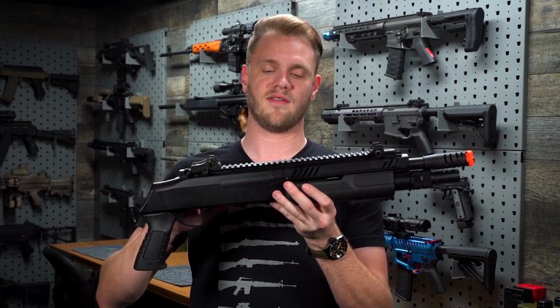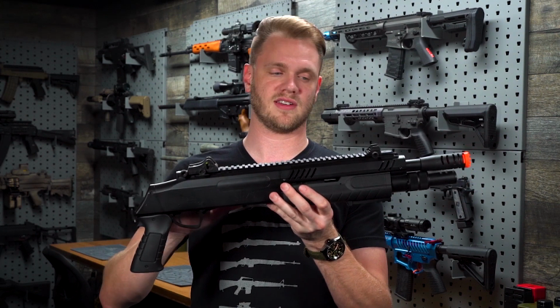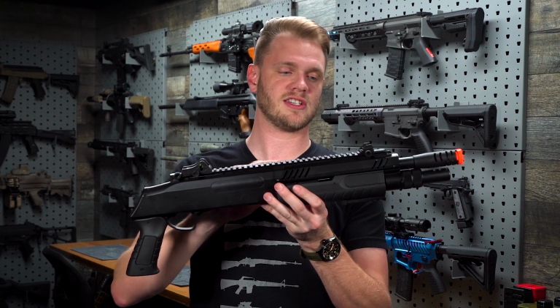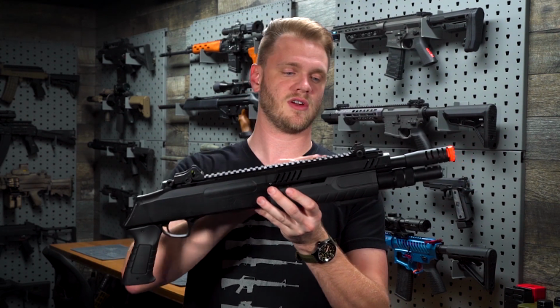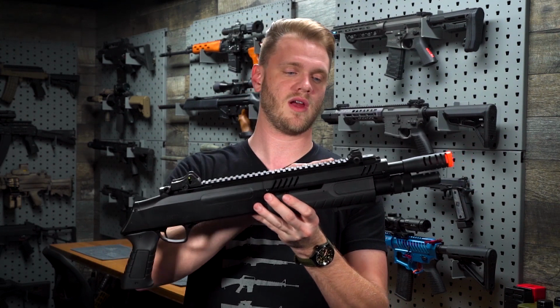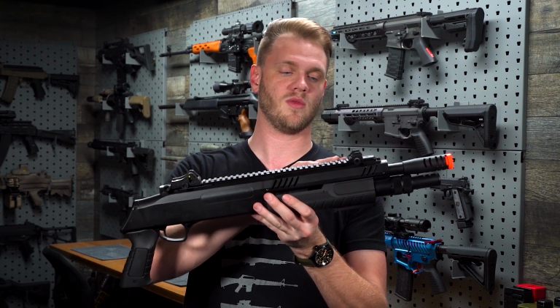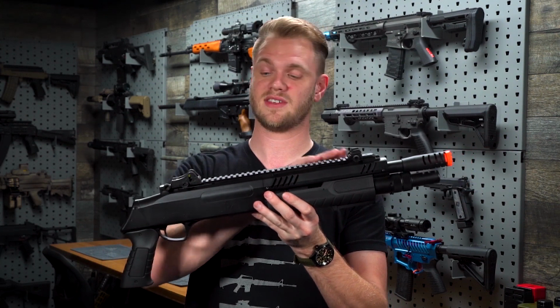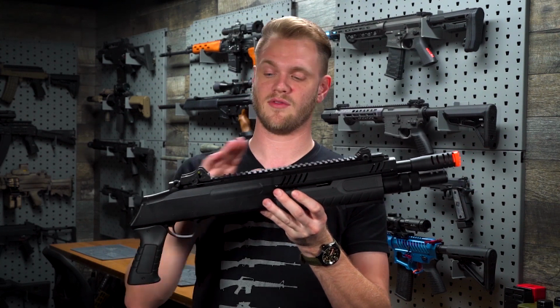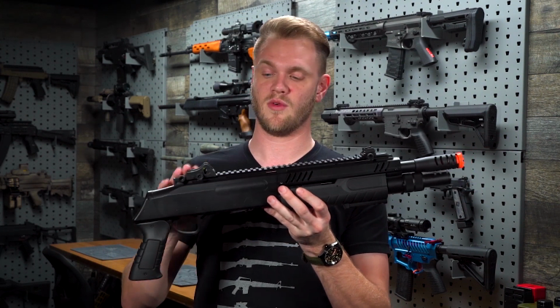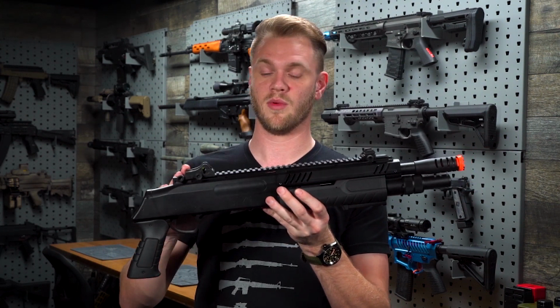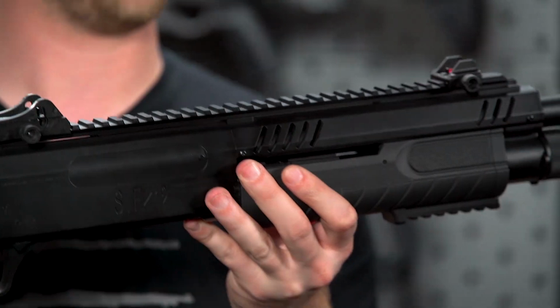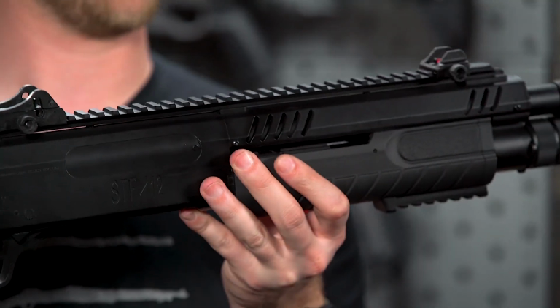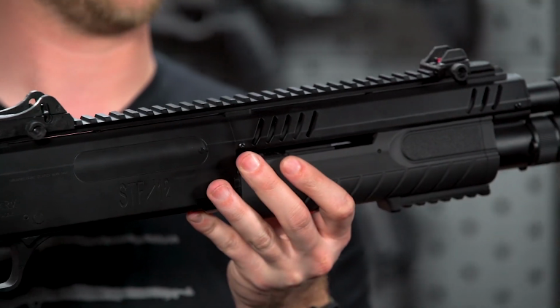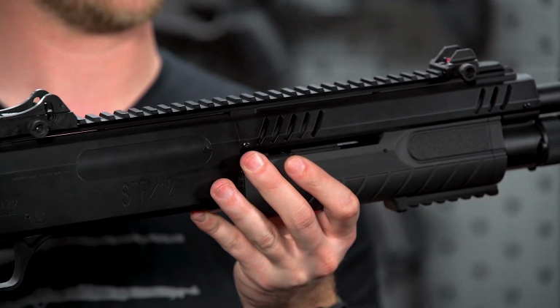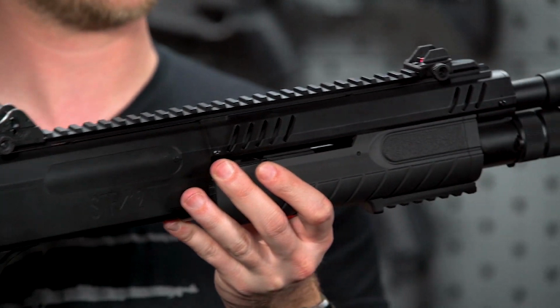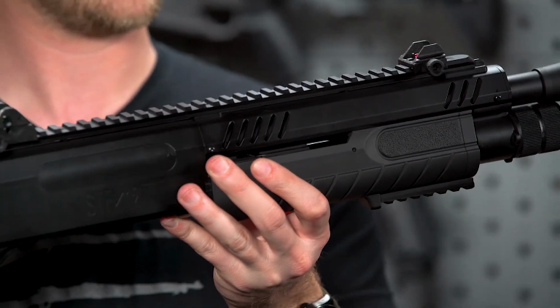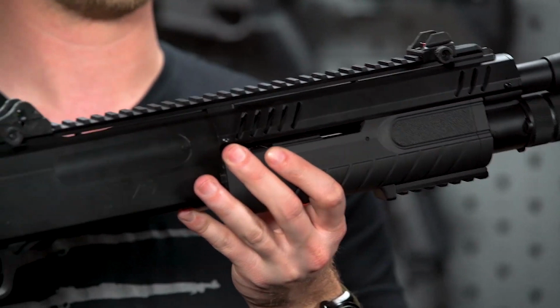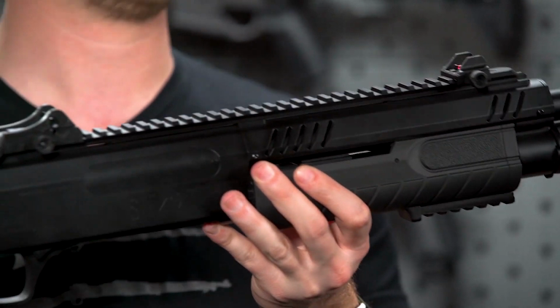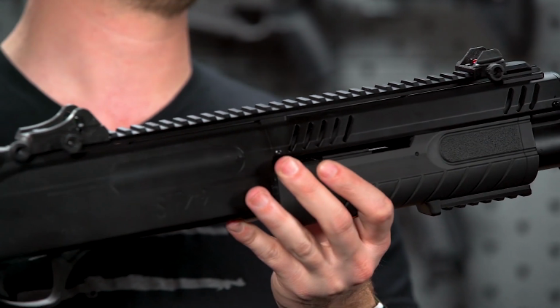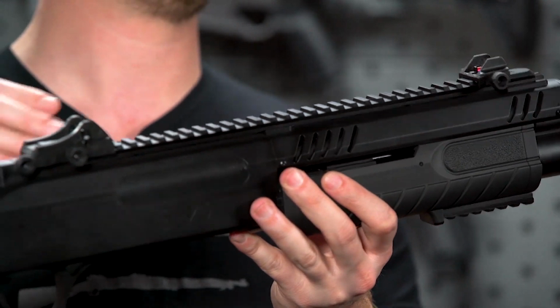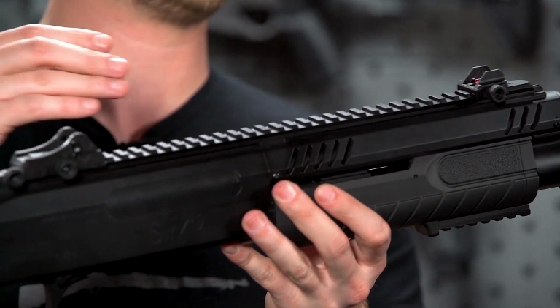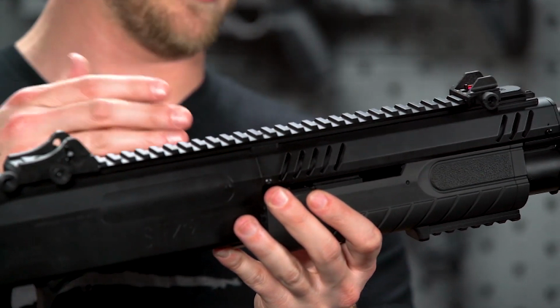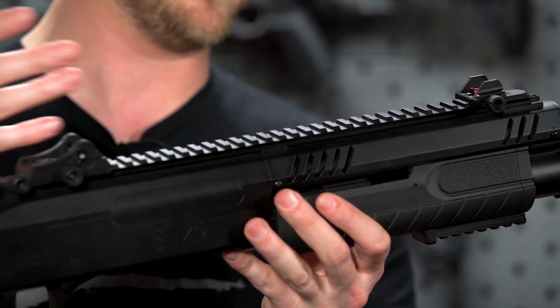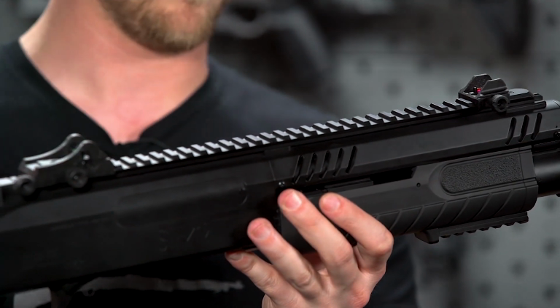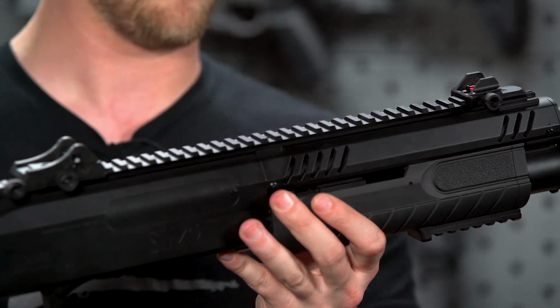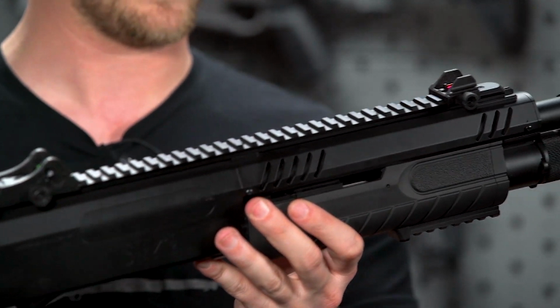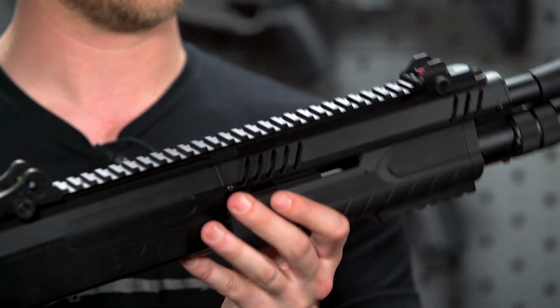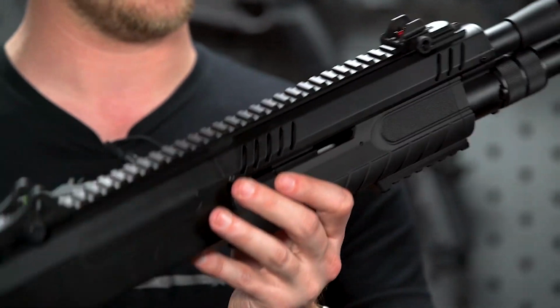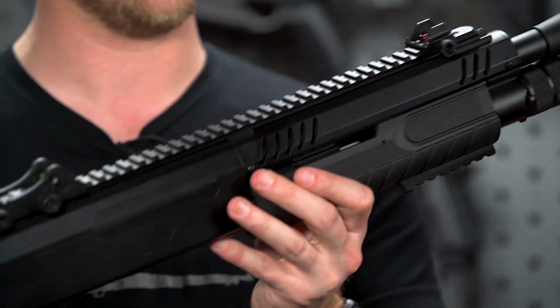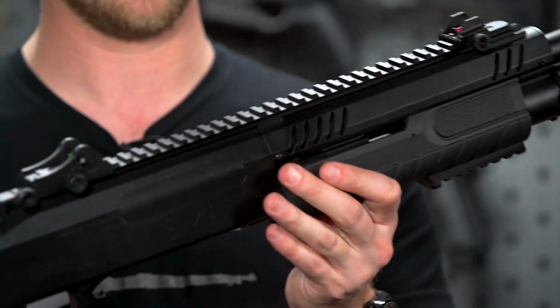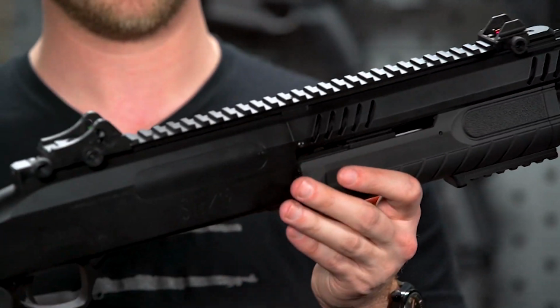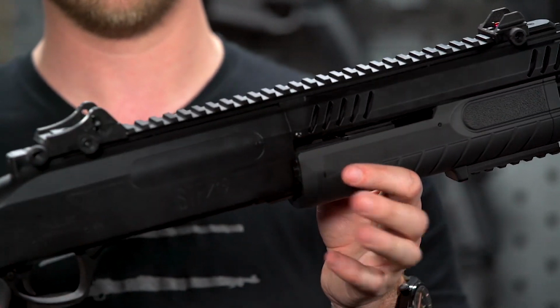You have an accessory rail with a set of removable fiber optic sights — a great place to attach an optic or a flashlight if you so choose.